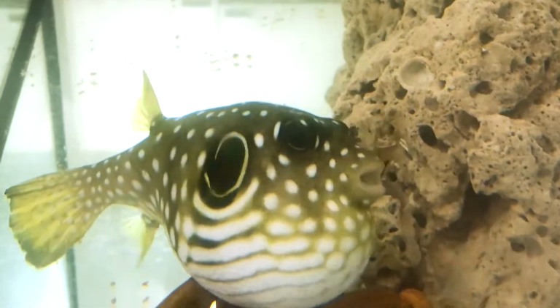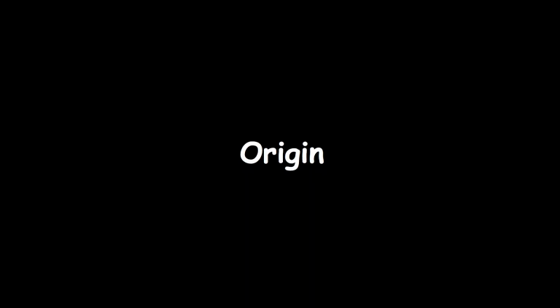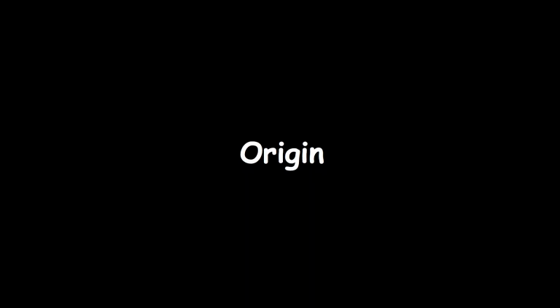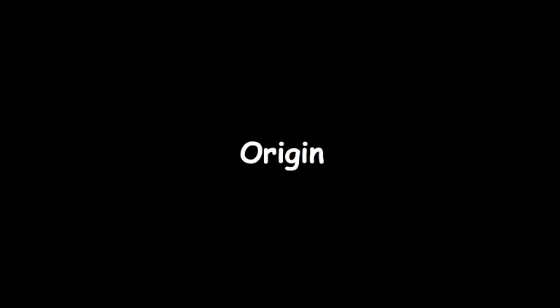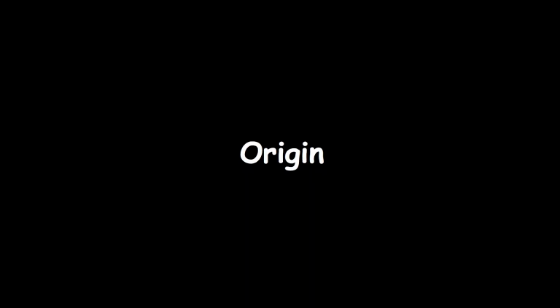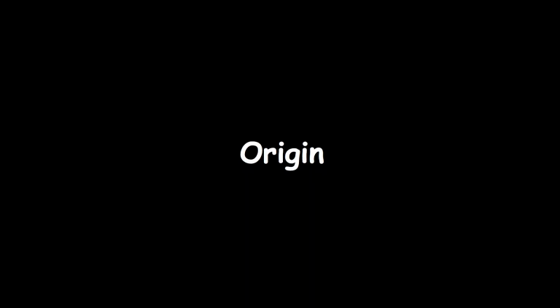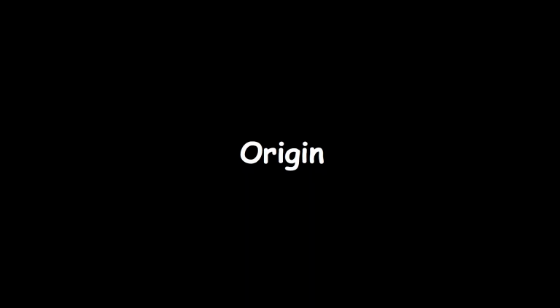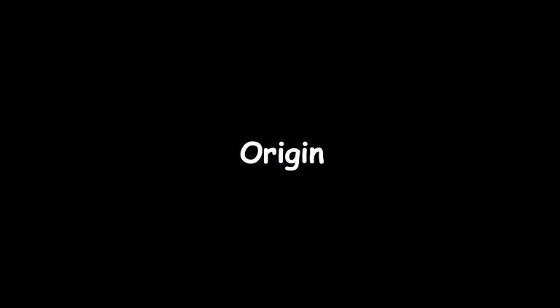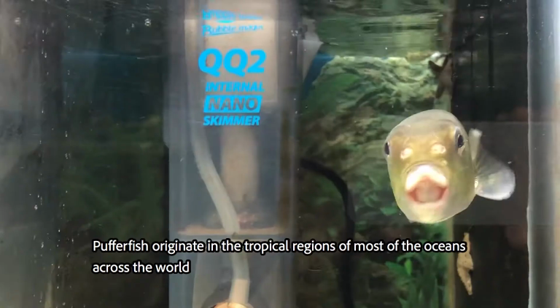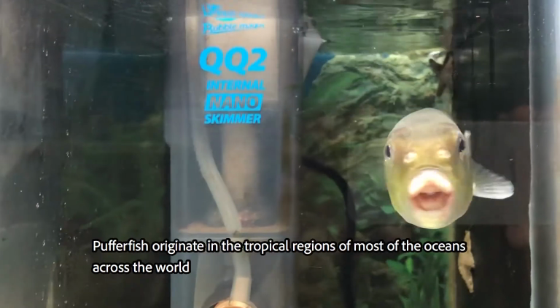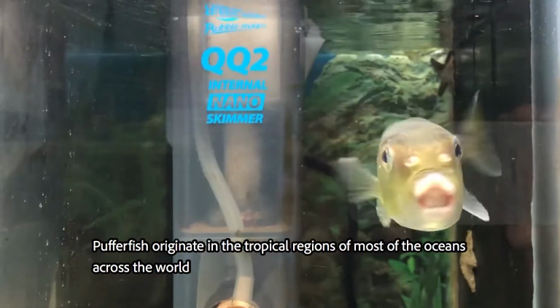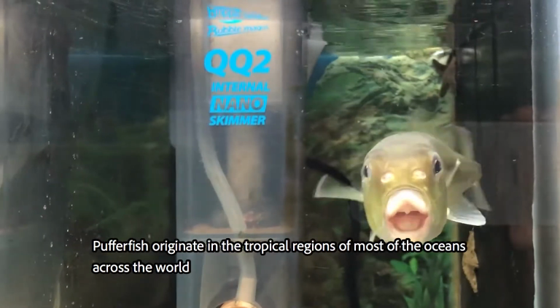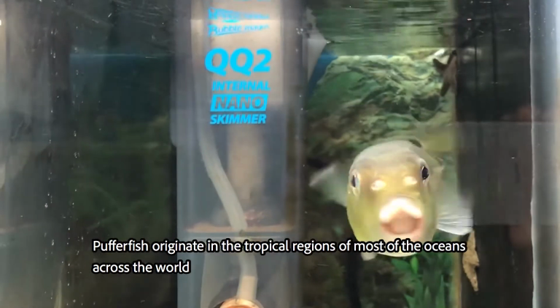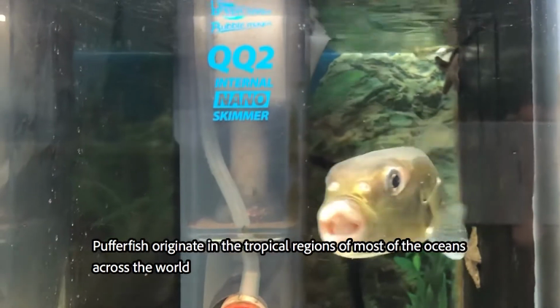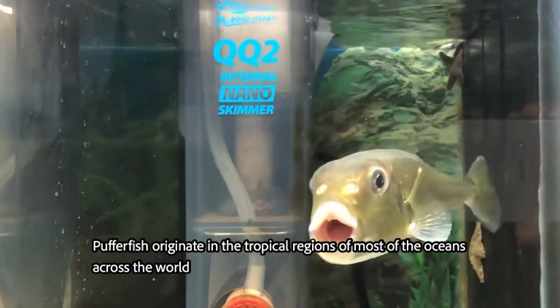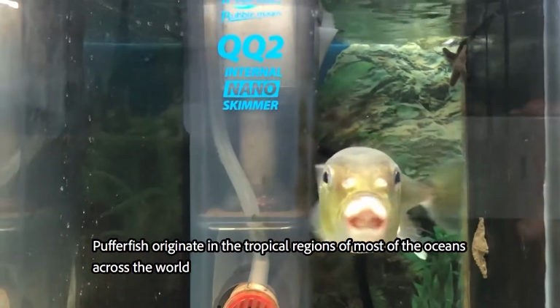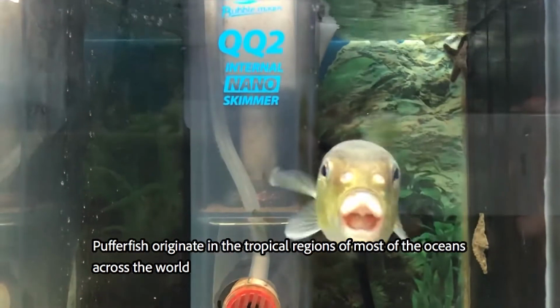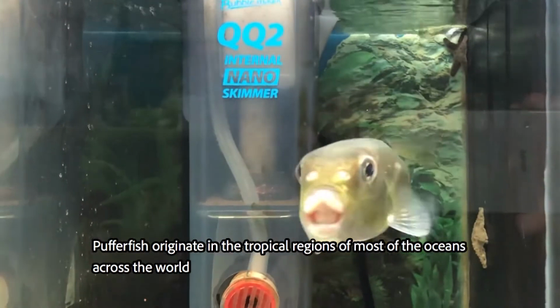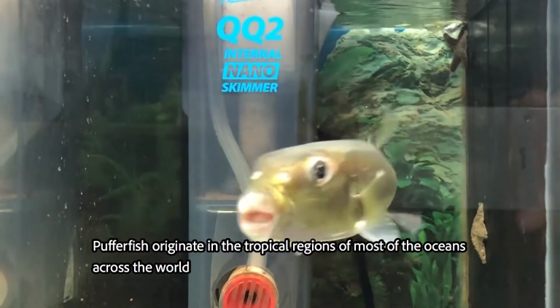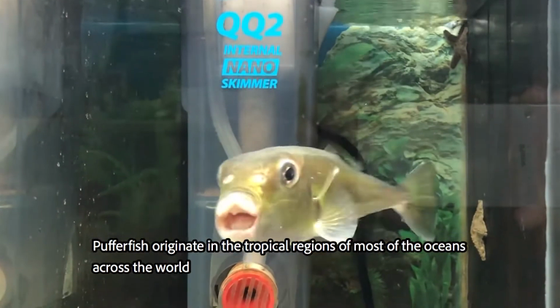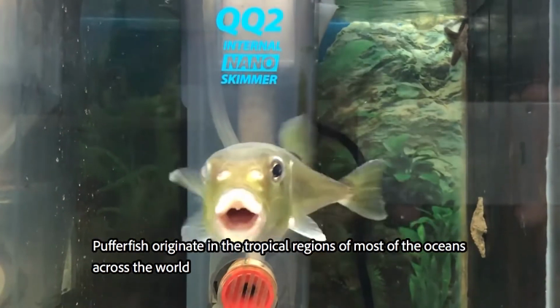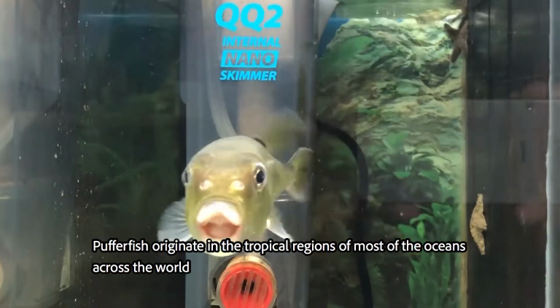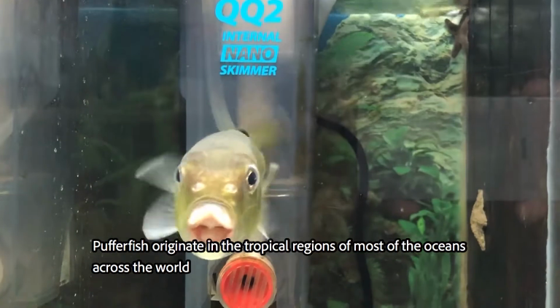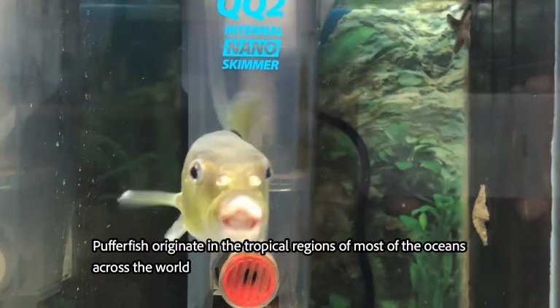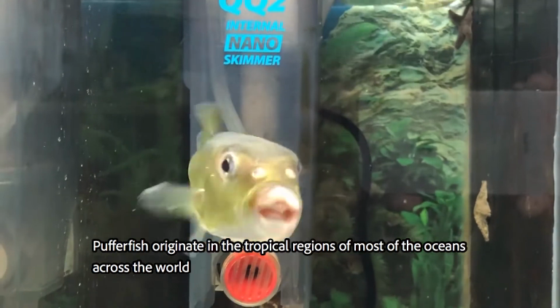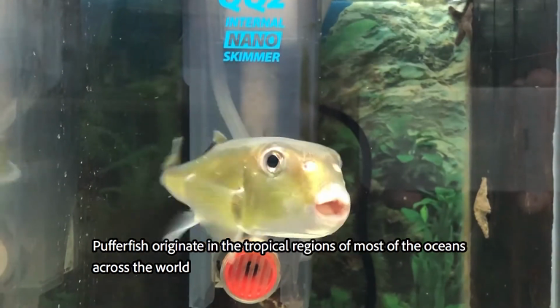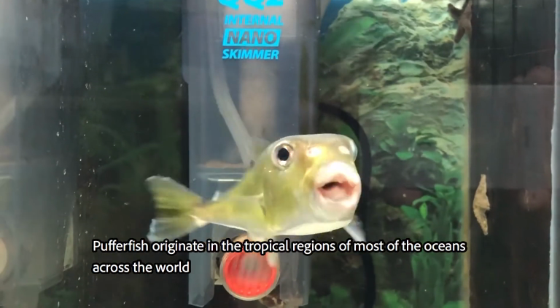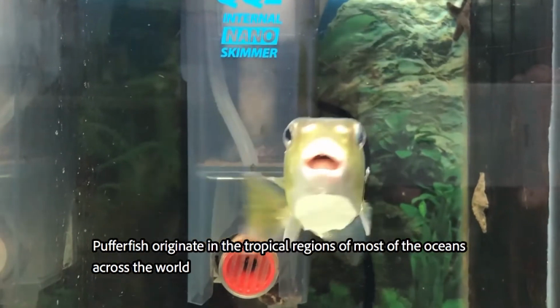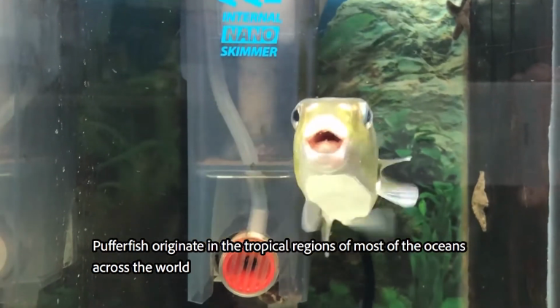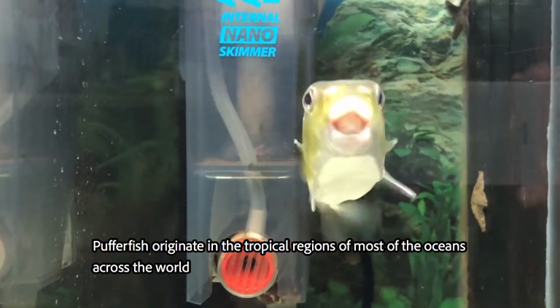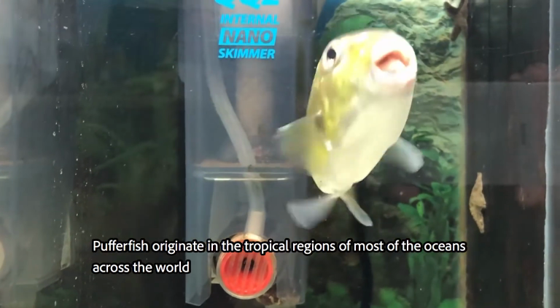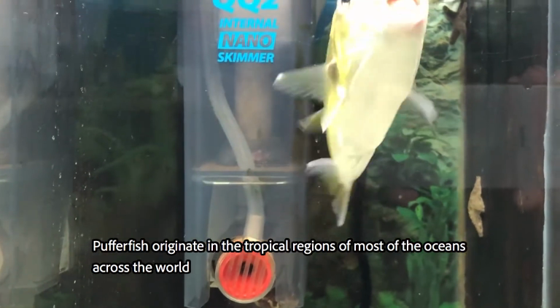Origin. Pufferfish originate in the tropical regions of most of the oceans across the world.